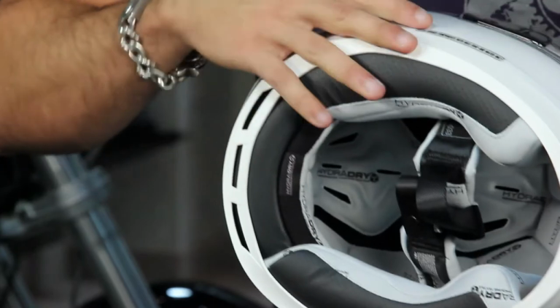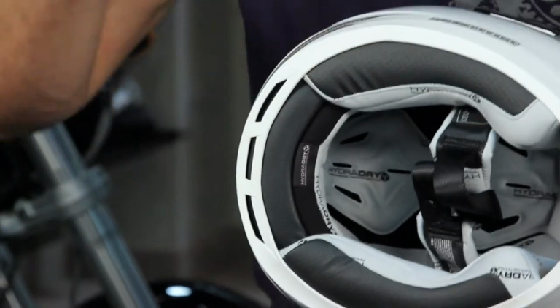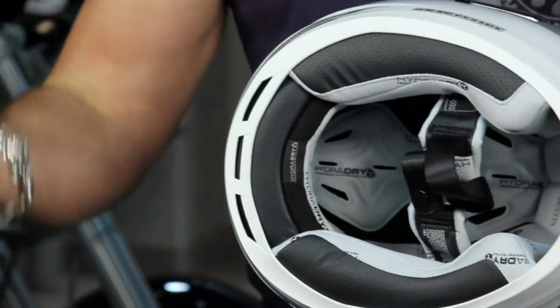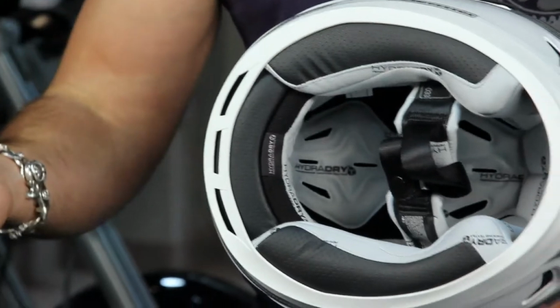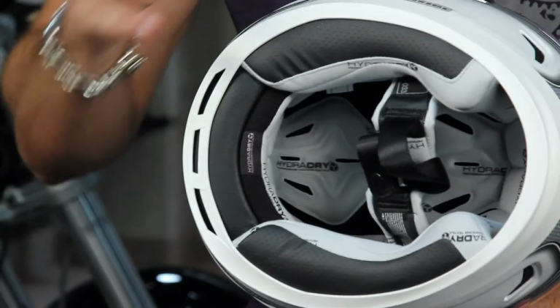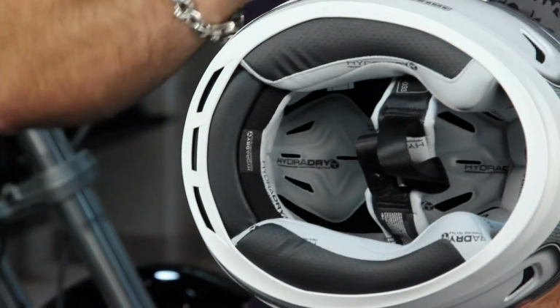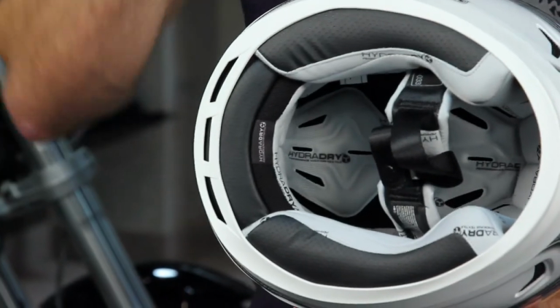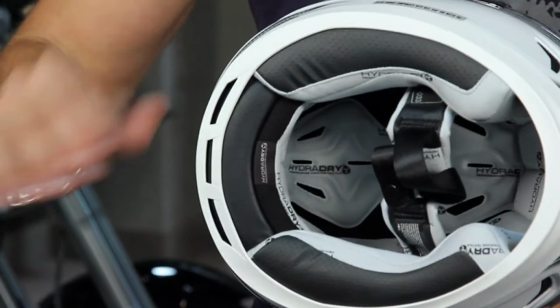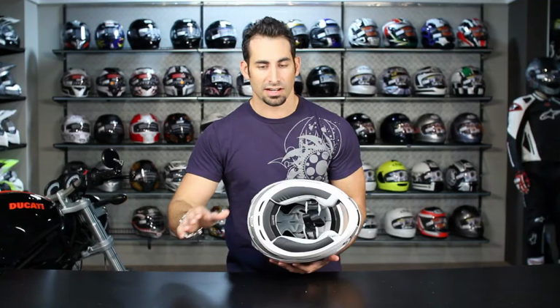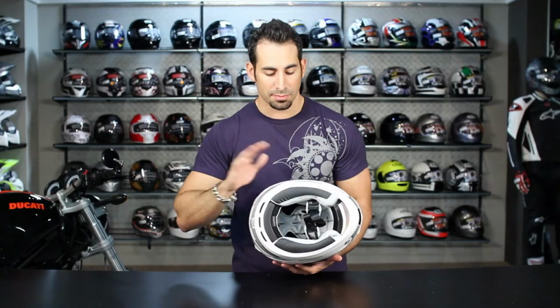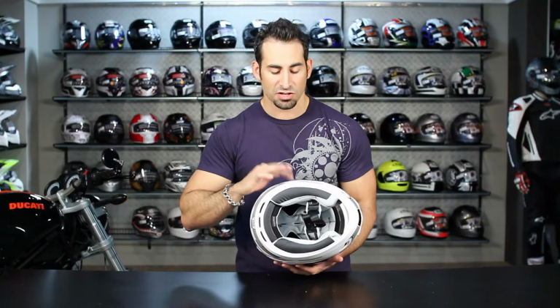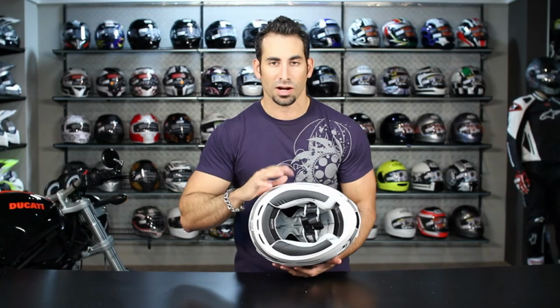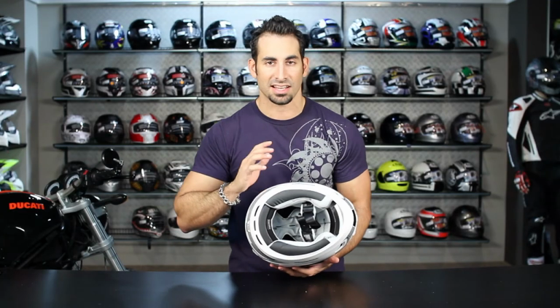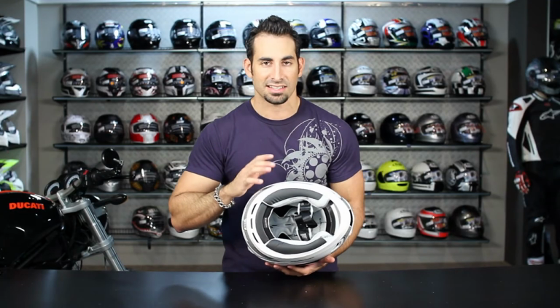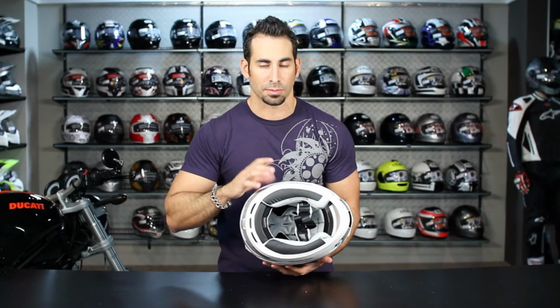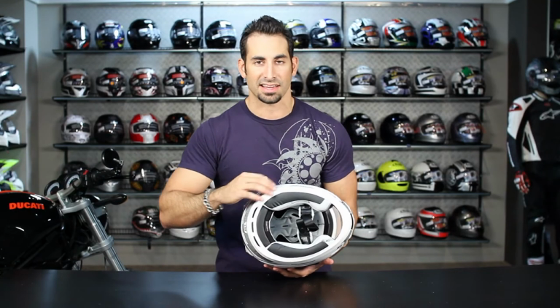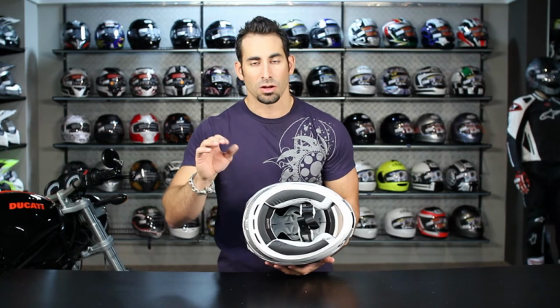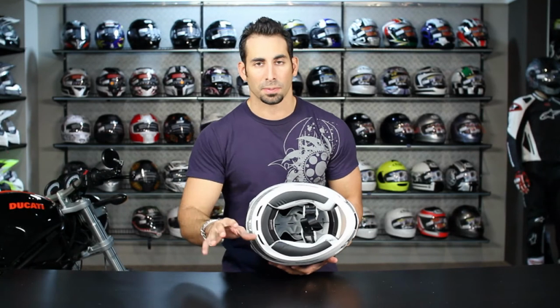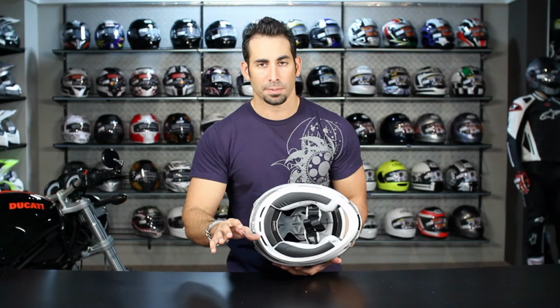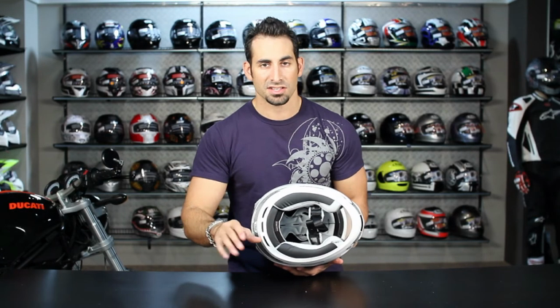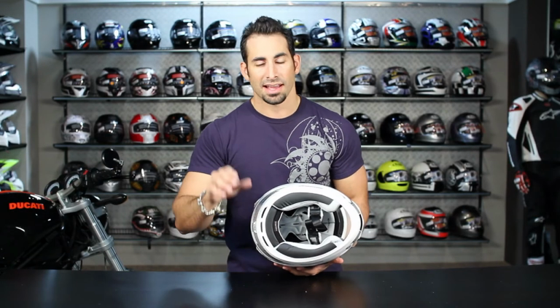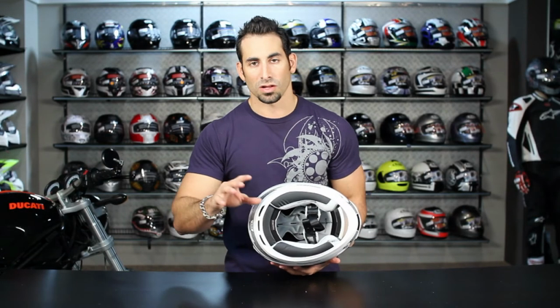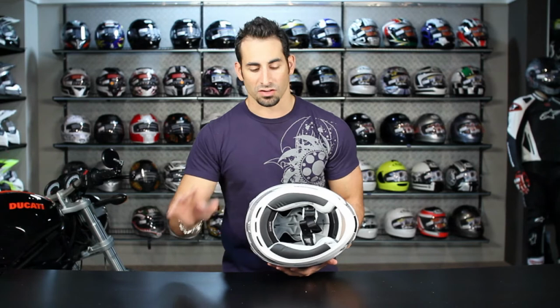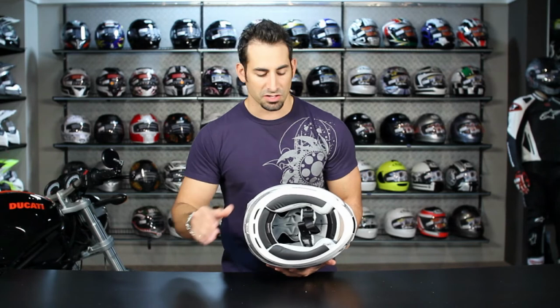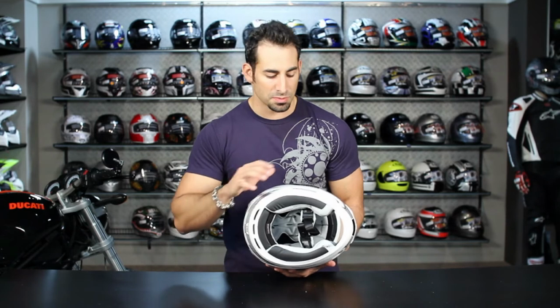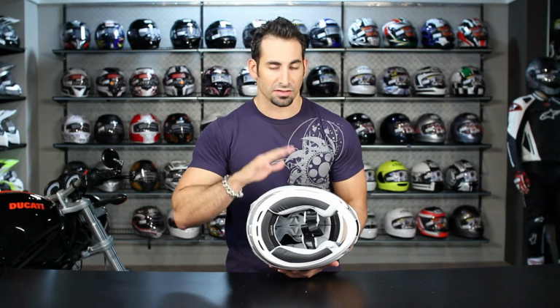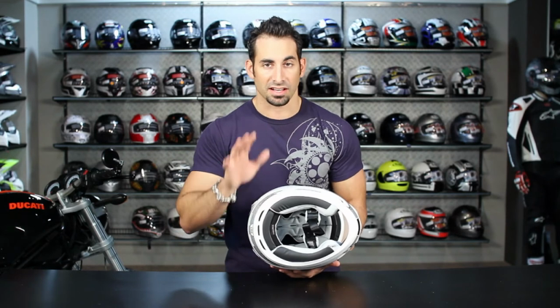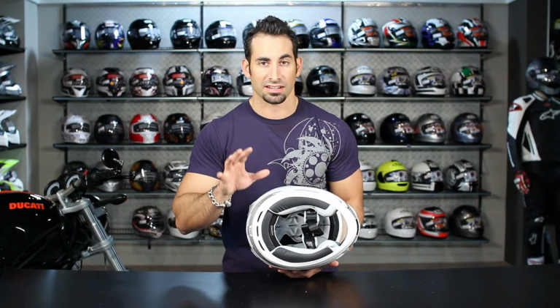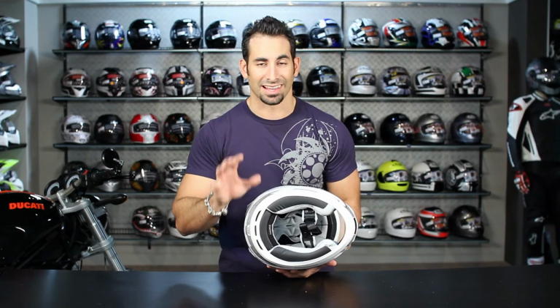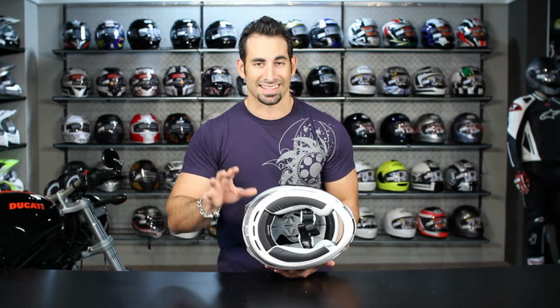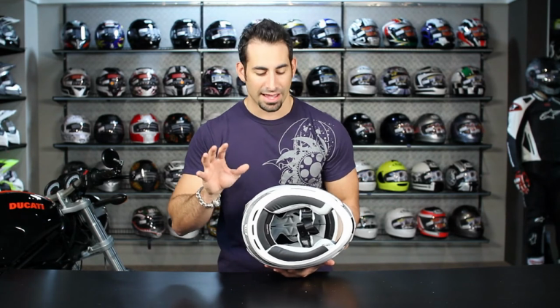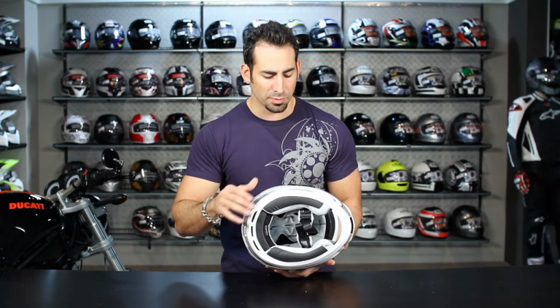To go further than that — when I talk about the shell and everything — make sure you watch that detailed breakdown on the product page, as well as on our YouTube channel for the Icon Alliance helmet.